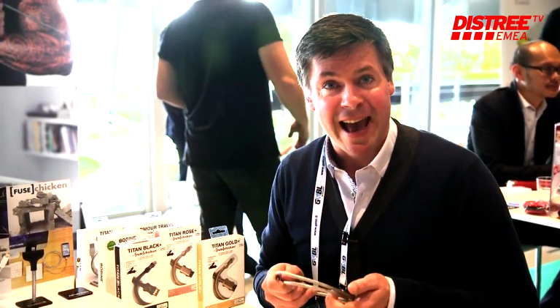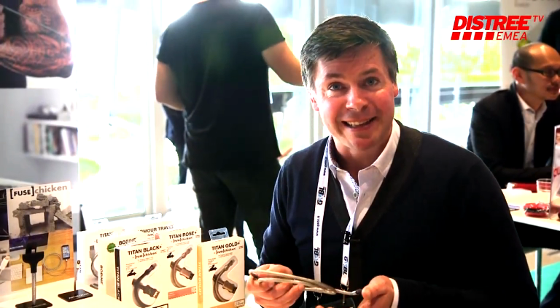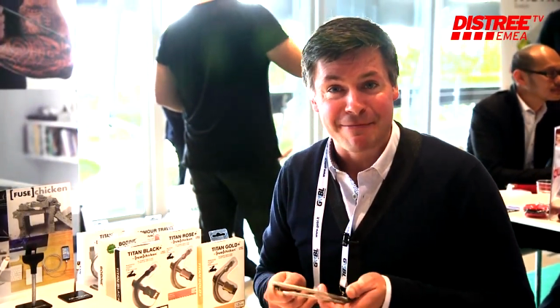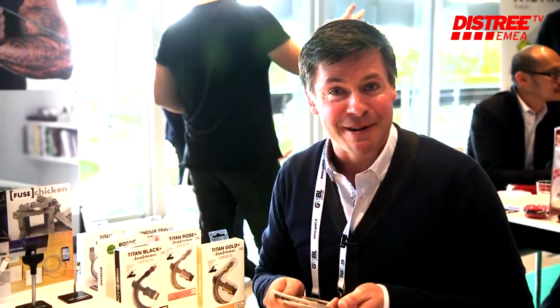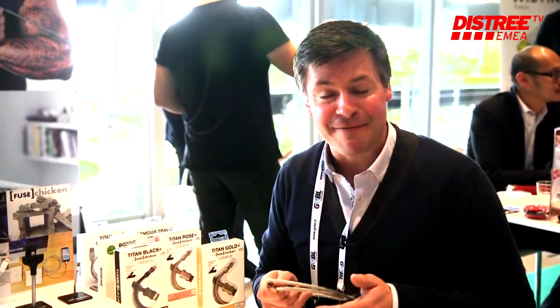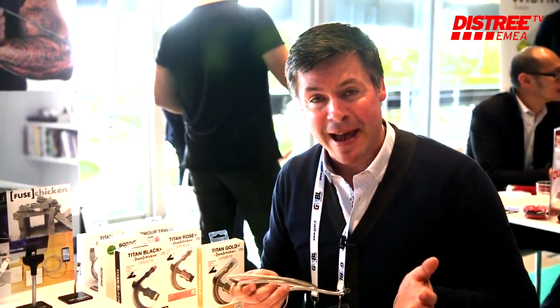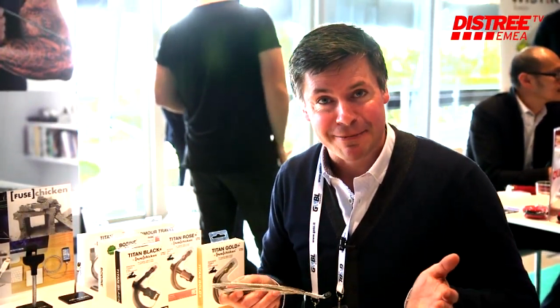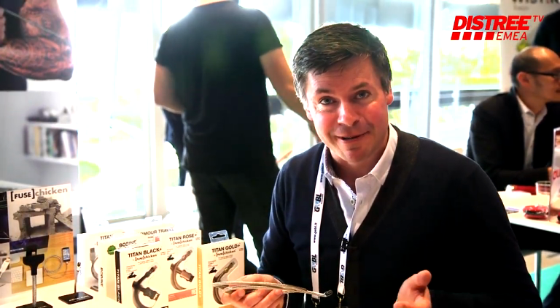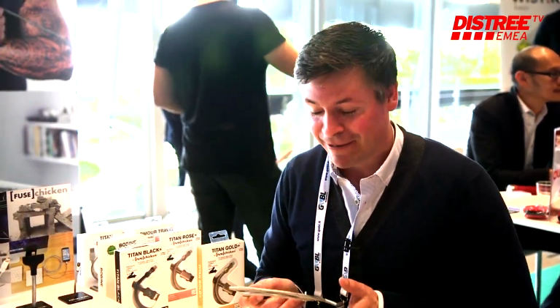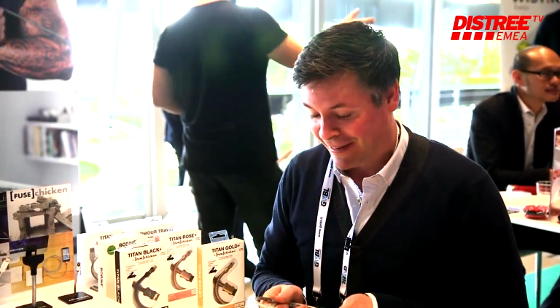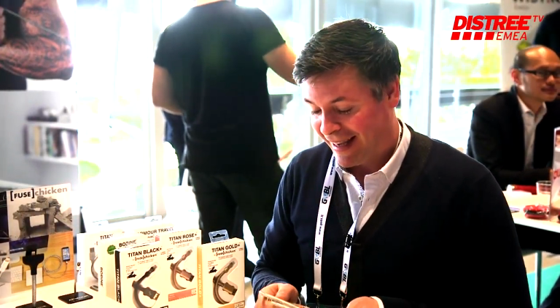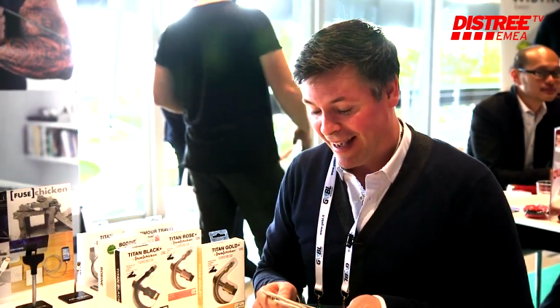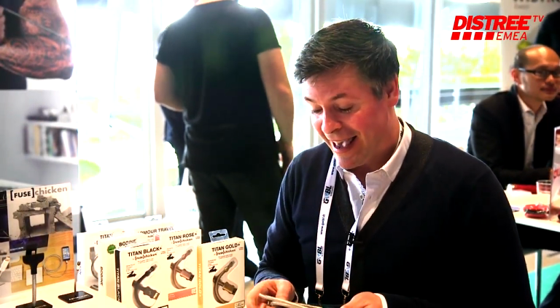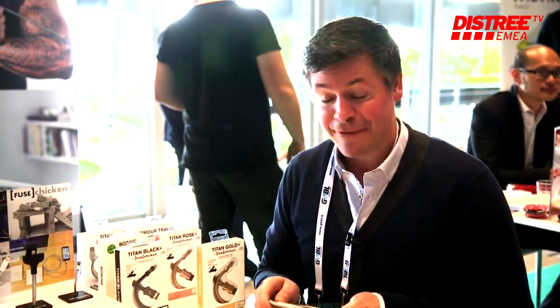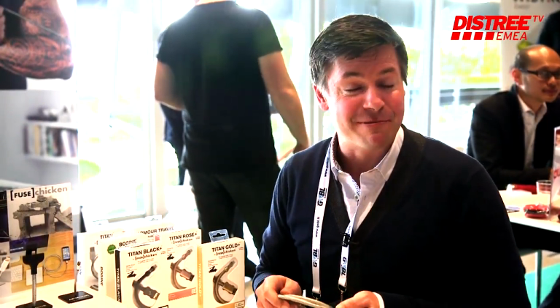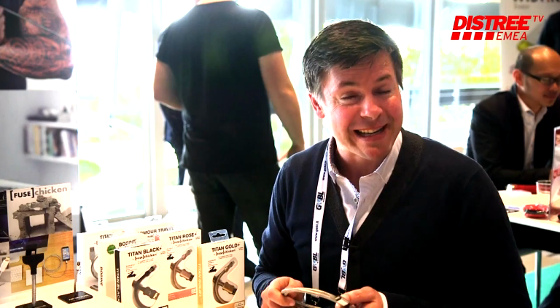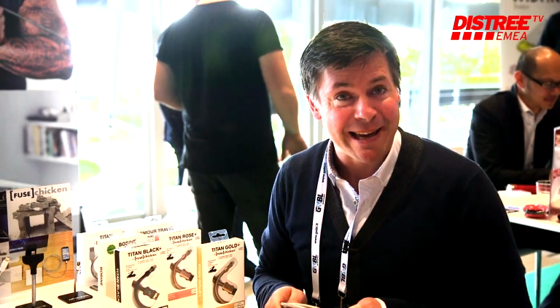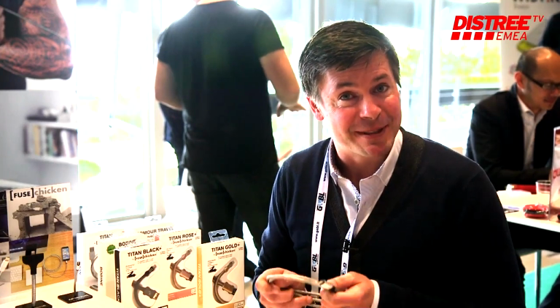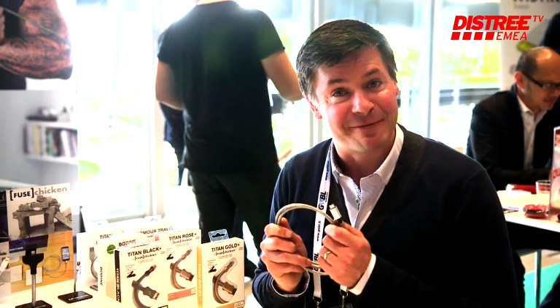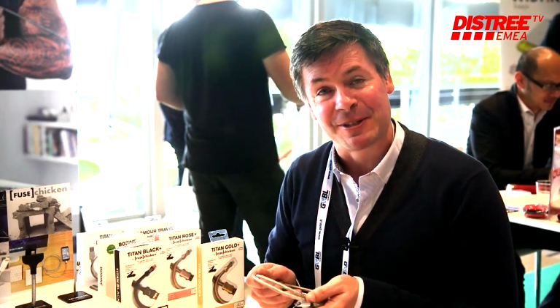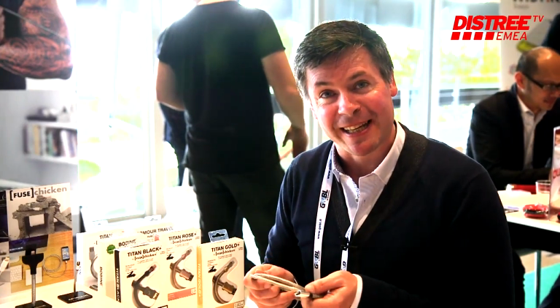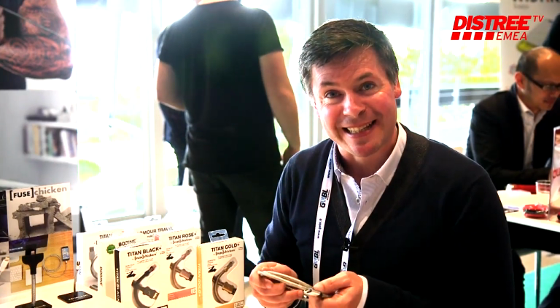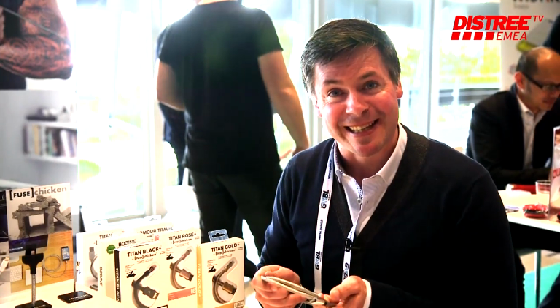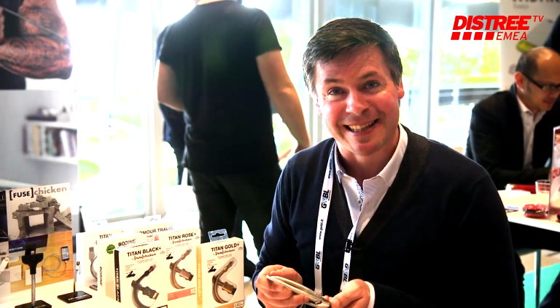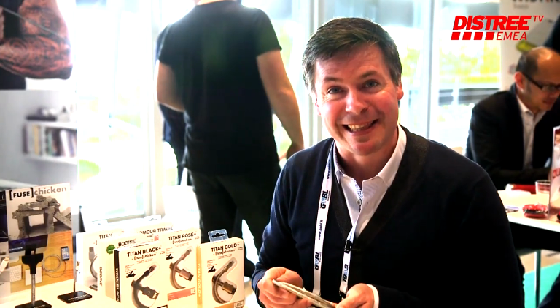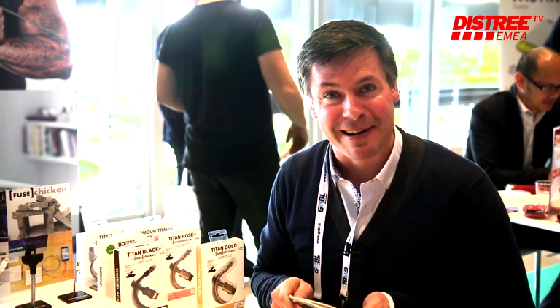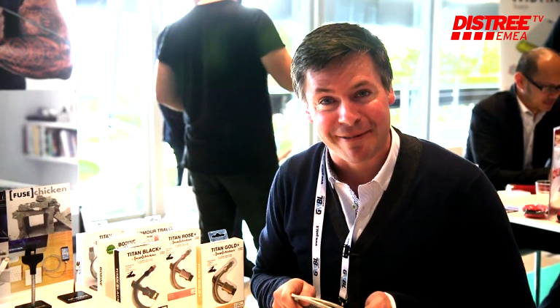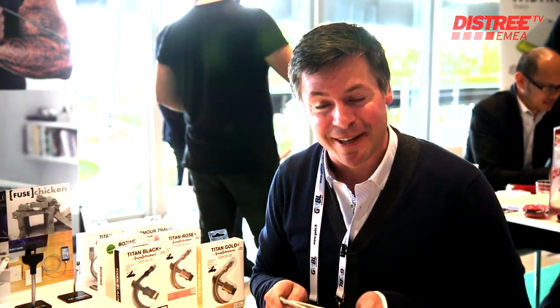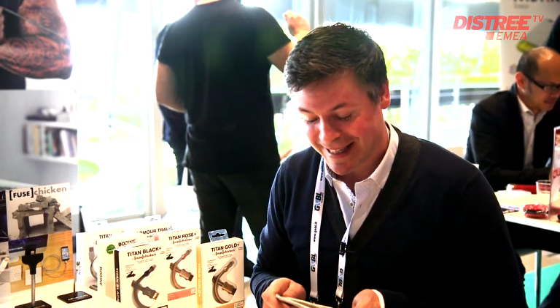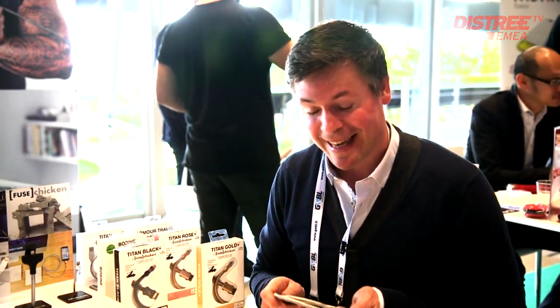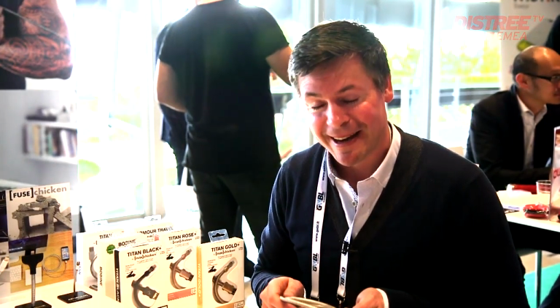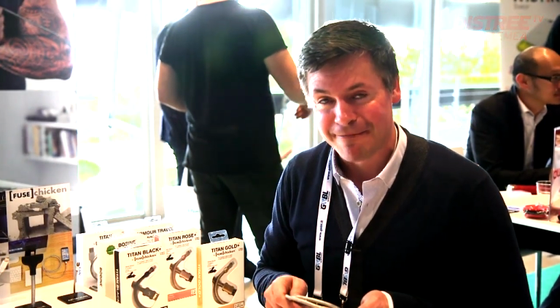Anything proof, pets proof. If you break cables, then Fuse Chicken is certainly the brand for you to take home.